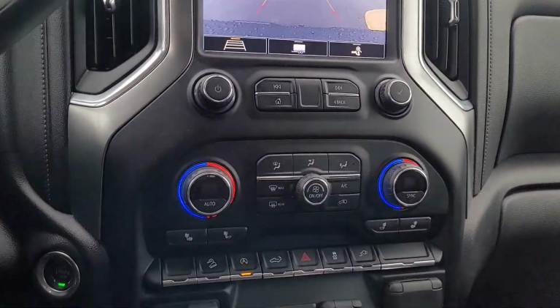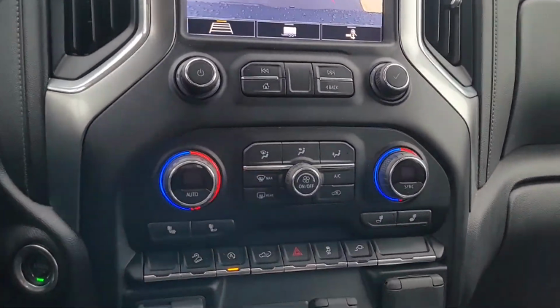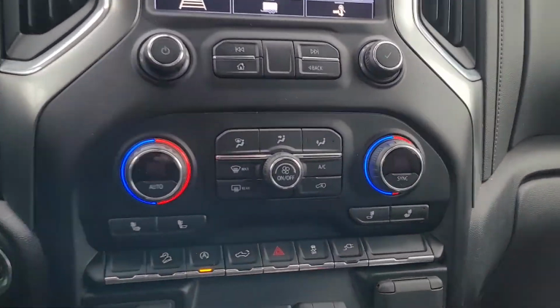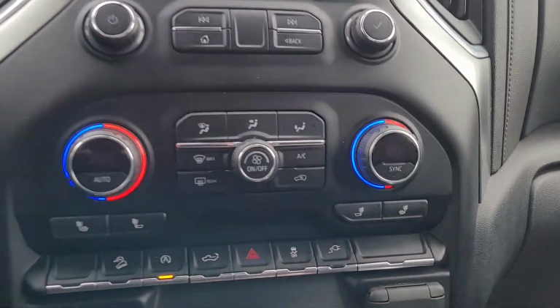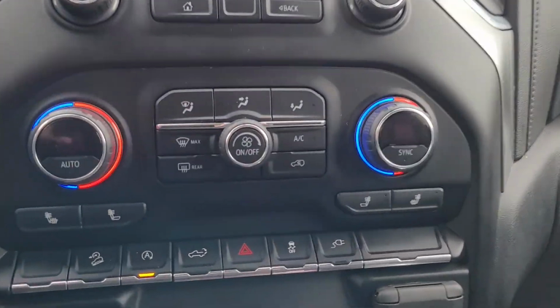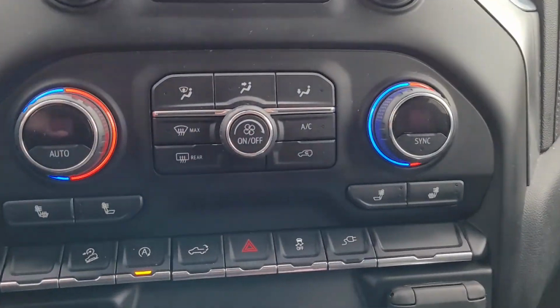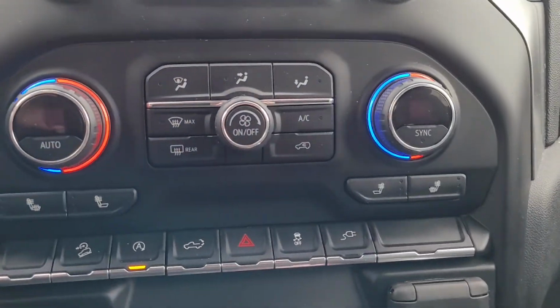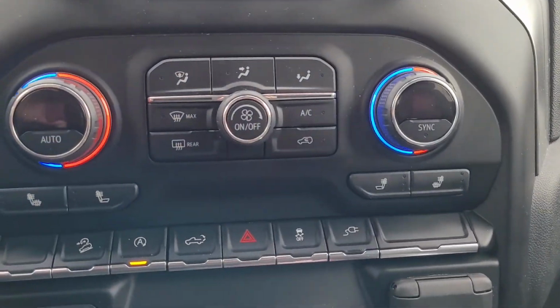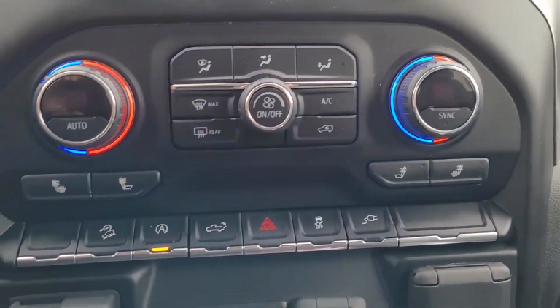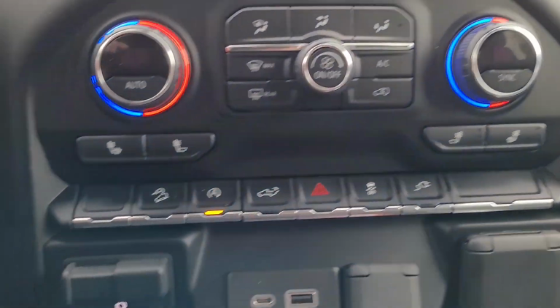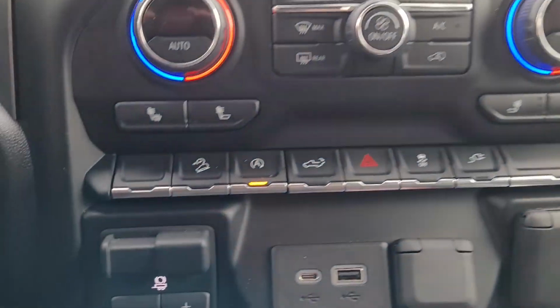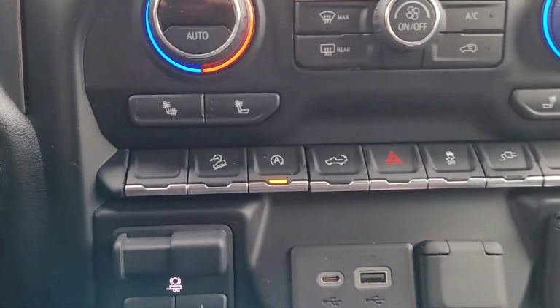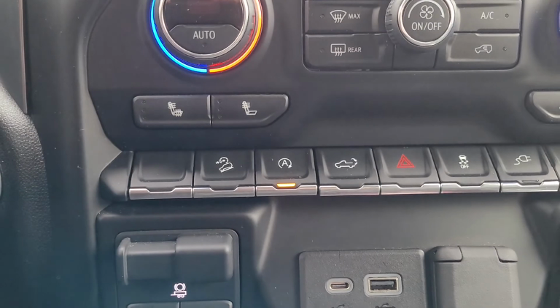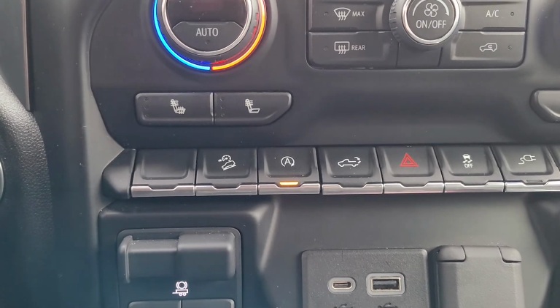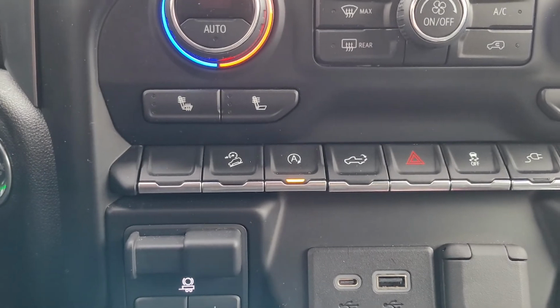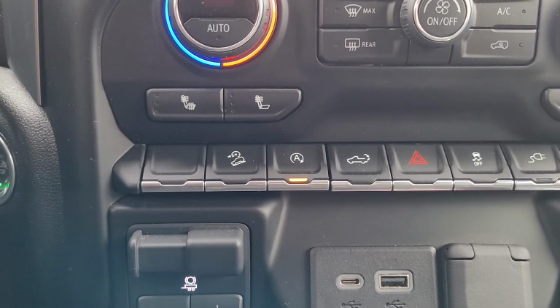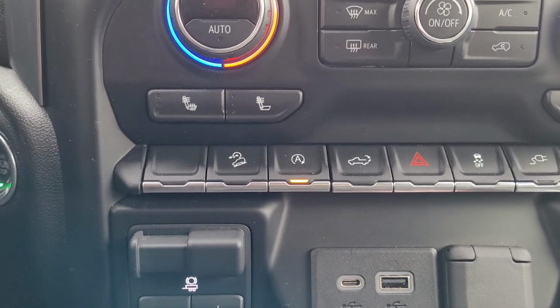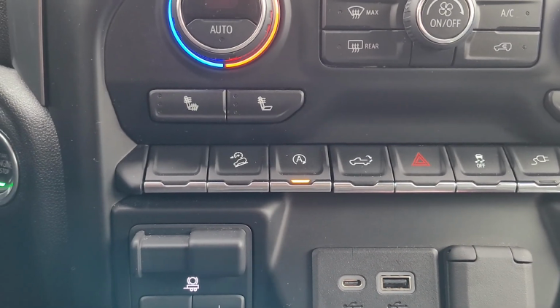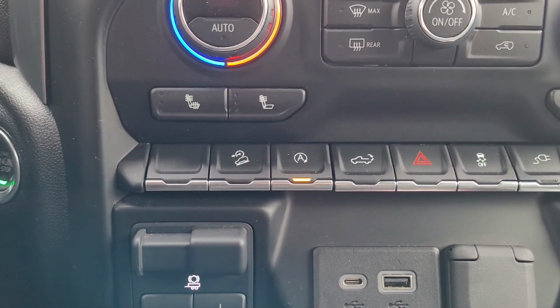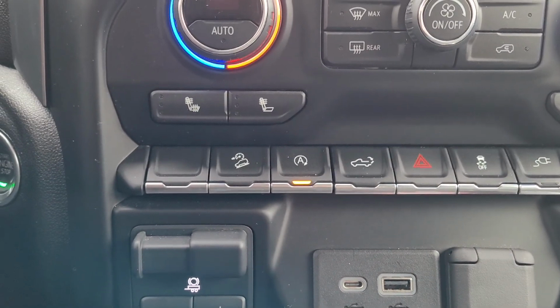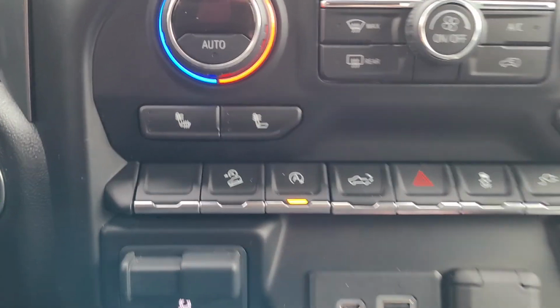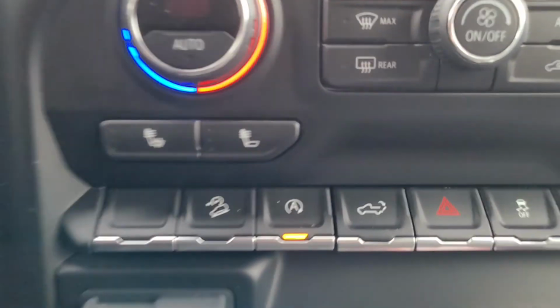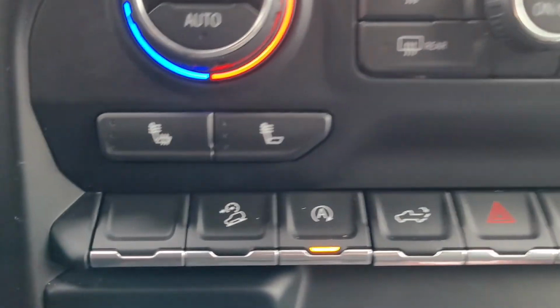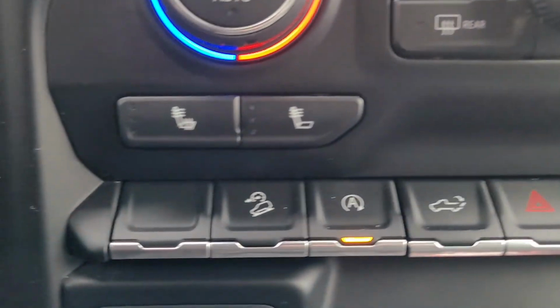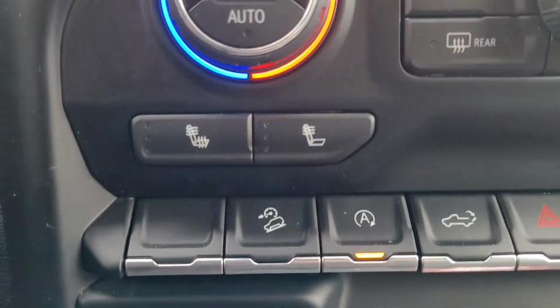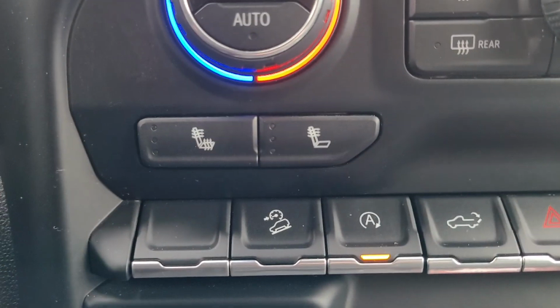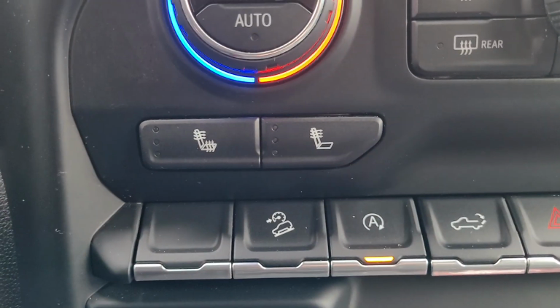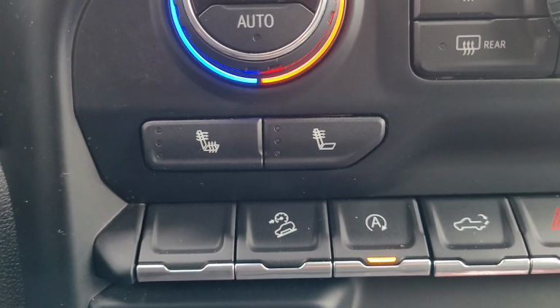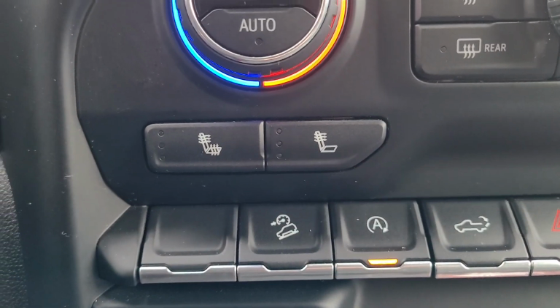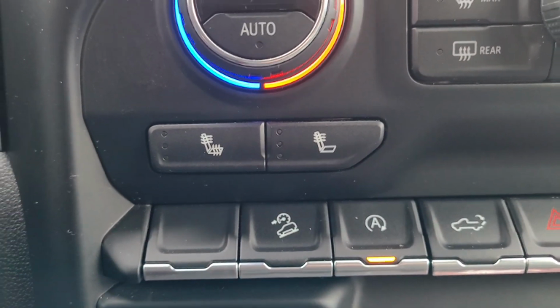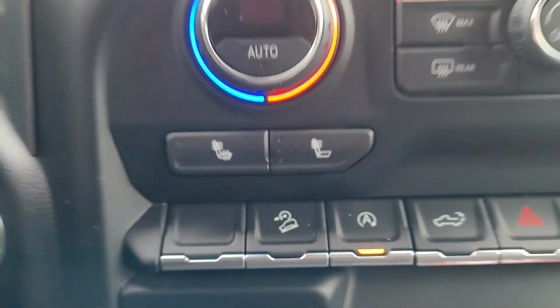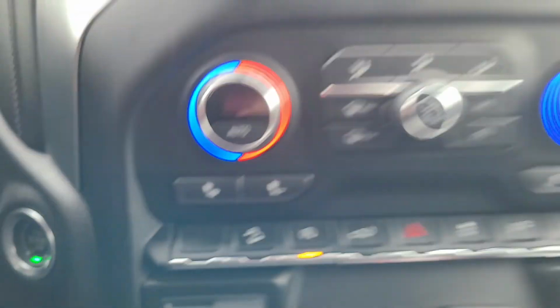Dual zone climate control. You've got heated seats — double heated seats. That's awesome.